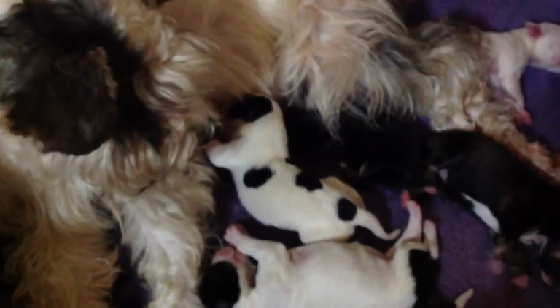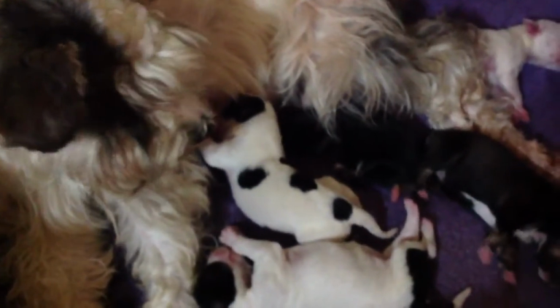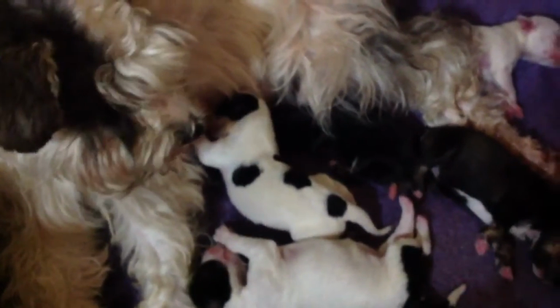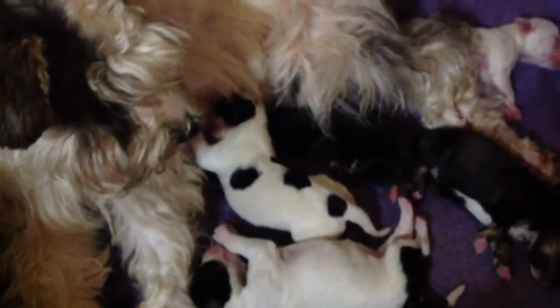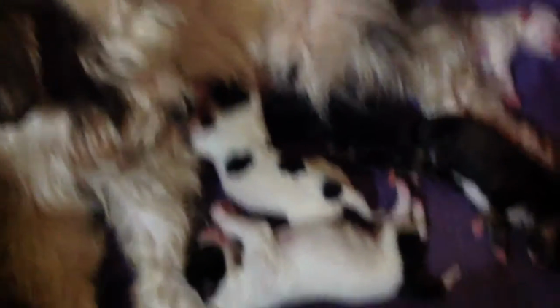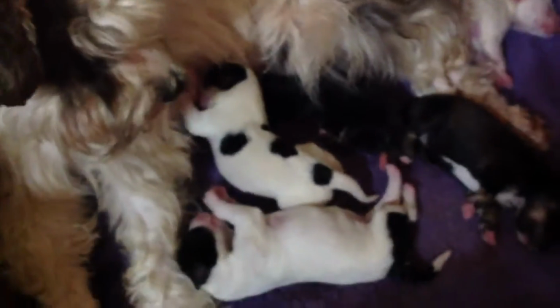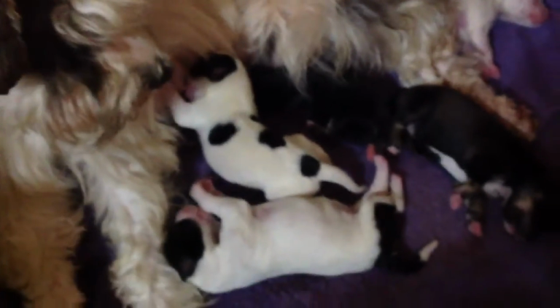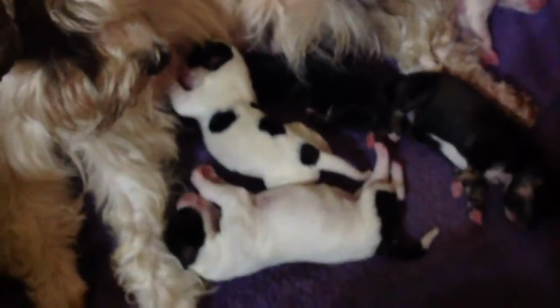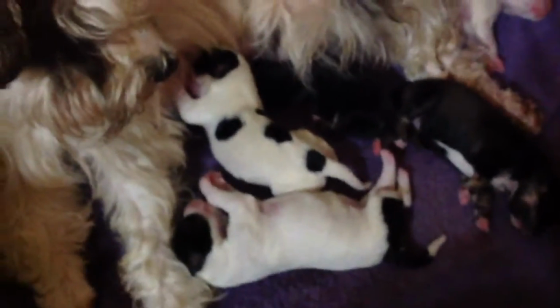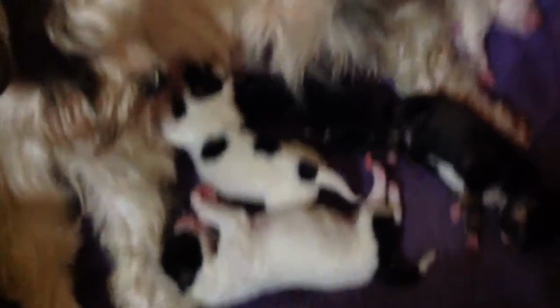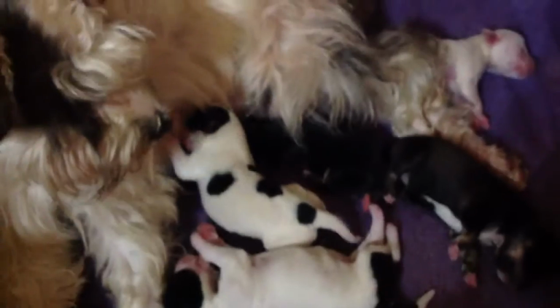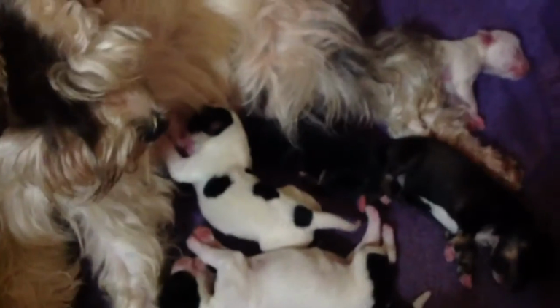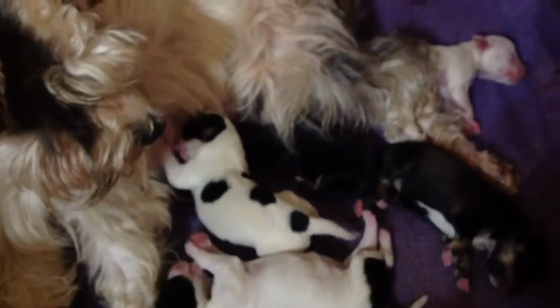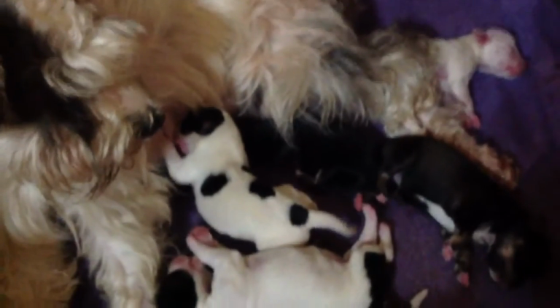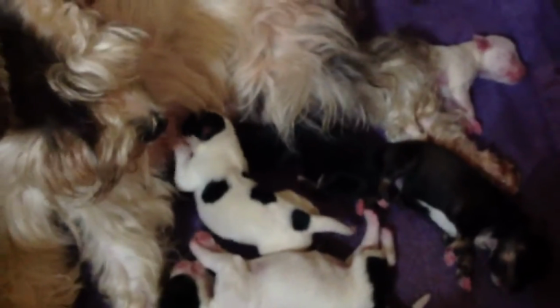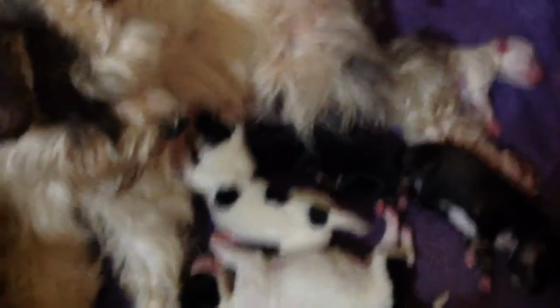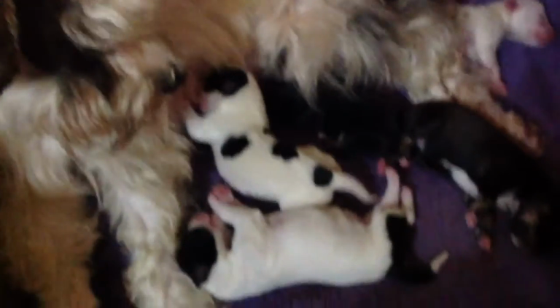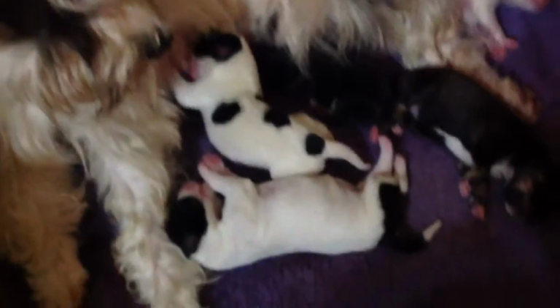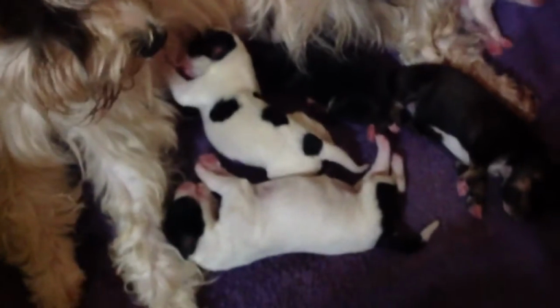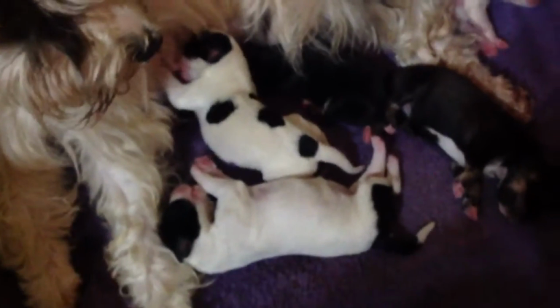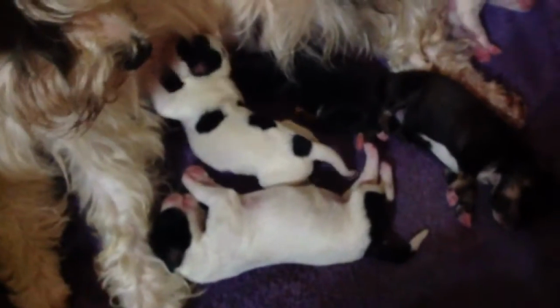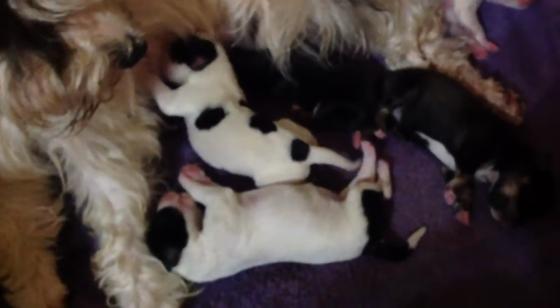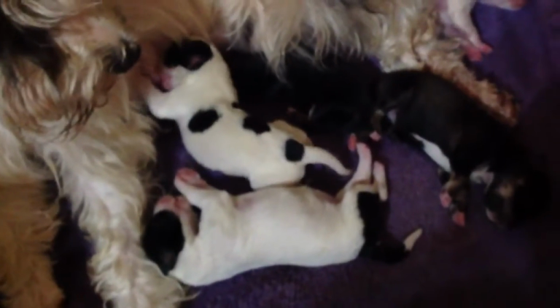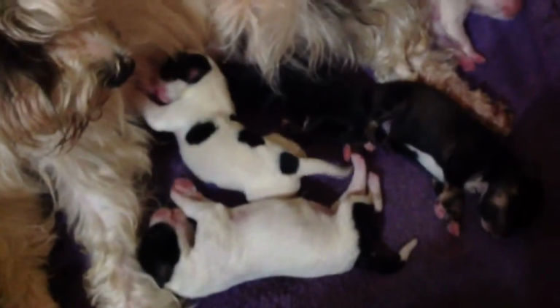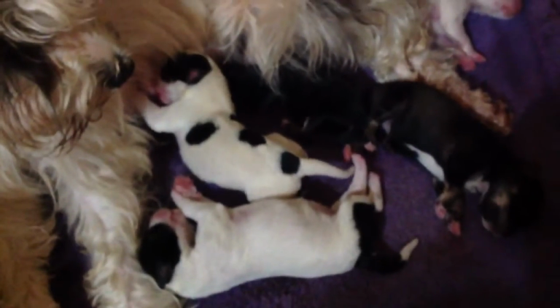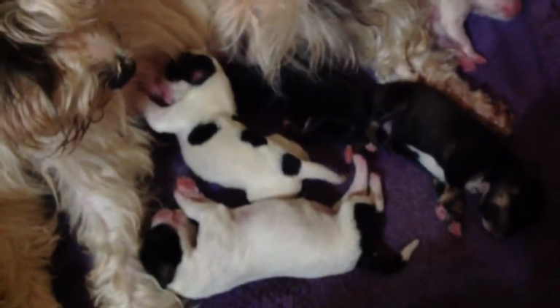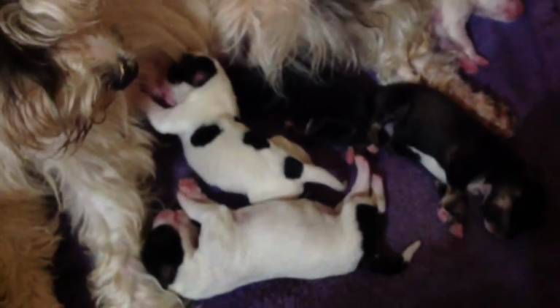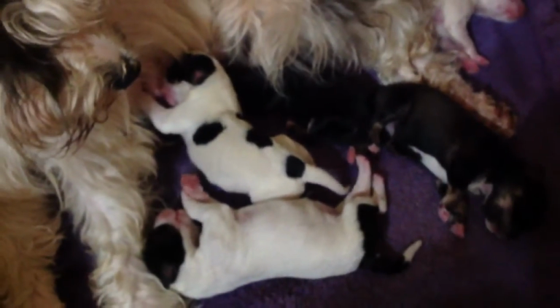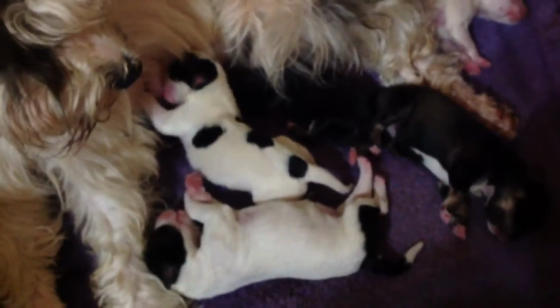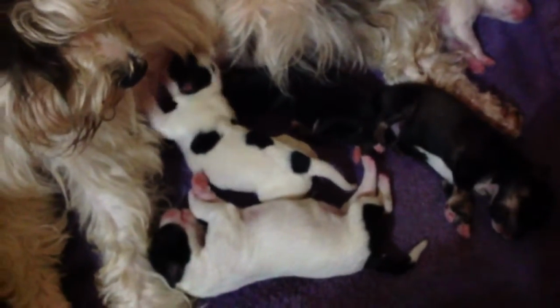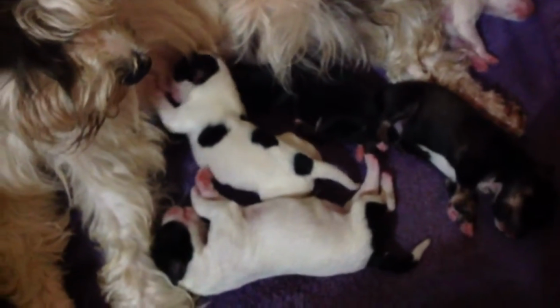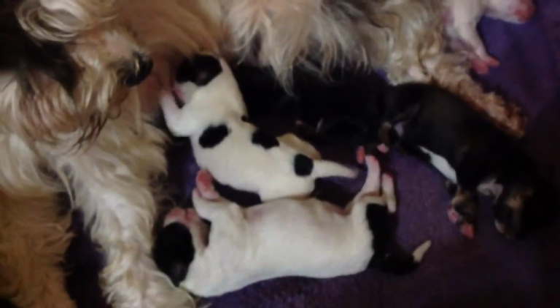There they are — the rare, hard to find, multi-pack. Three girls, two boys.